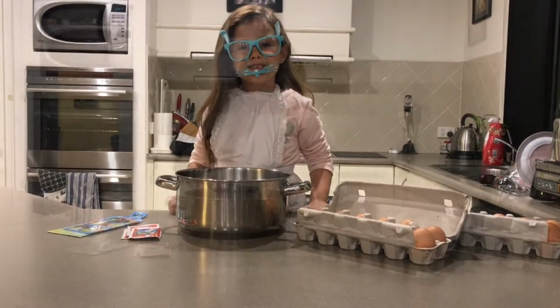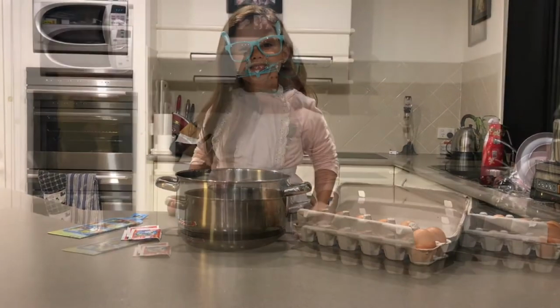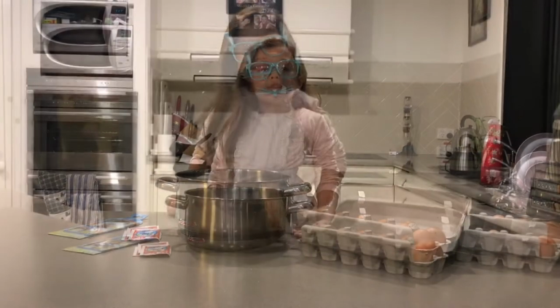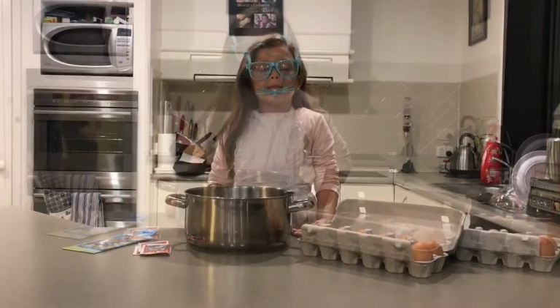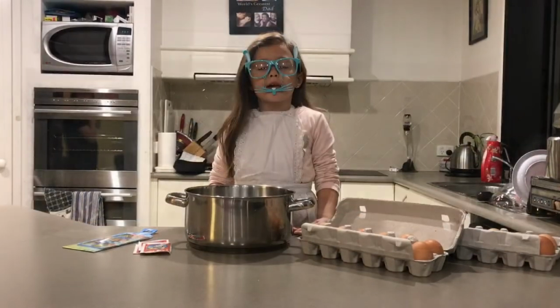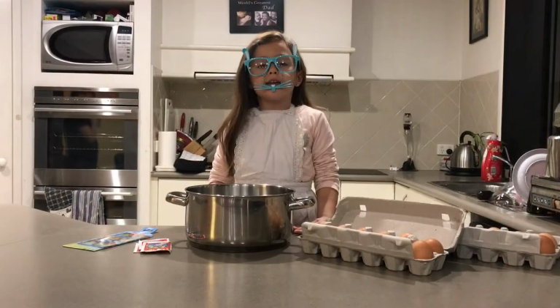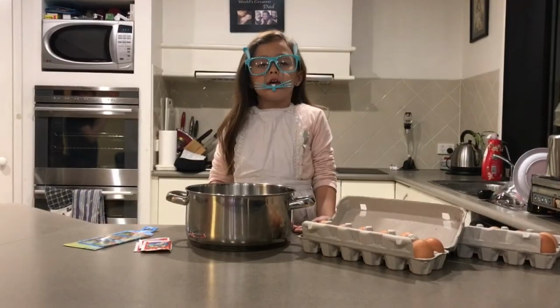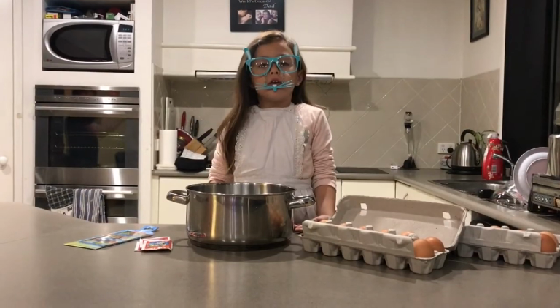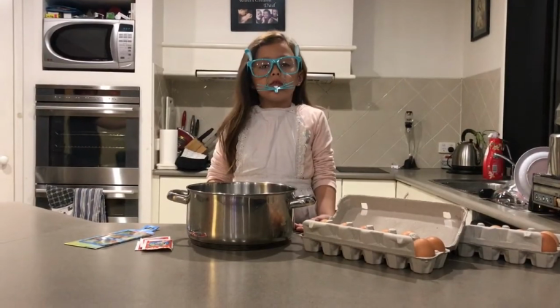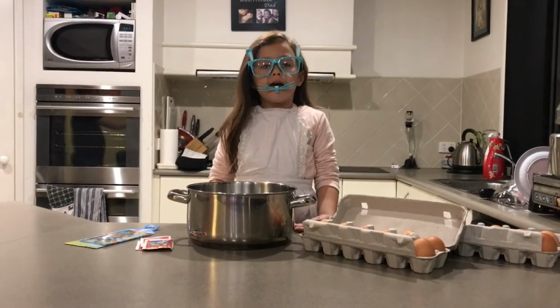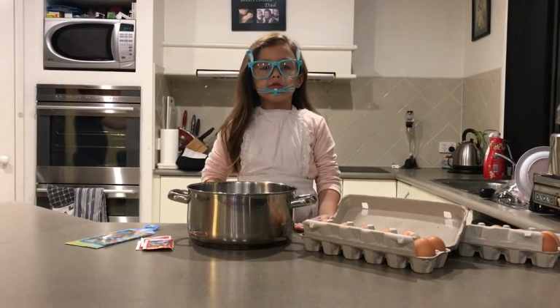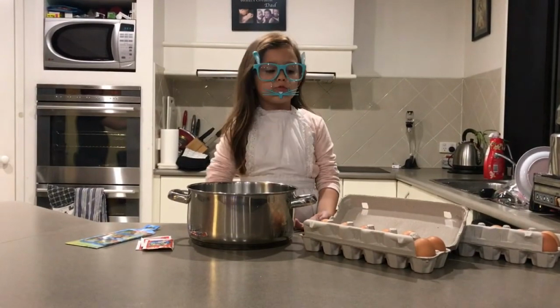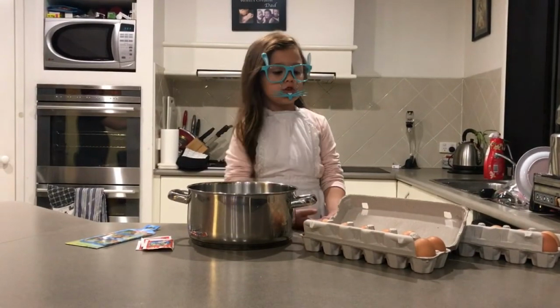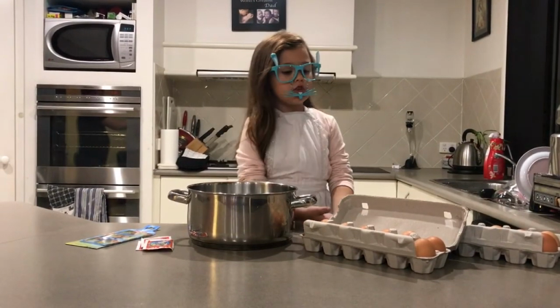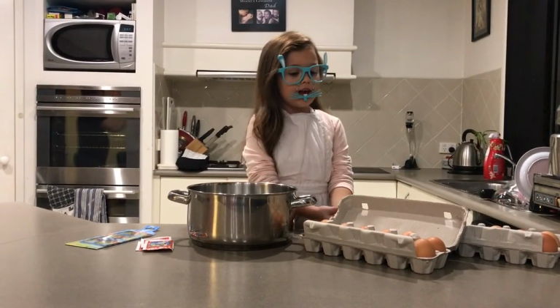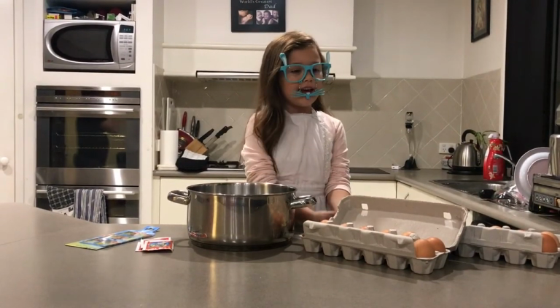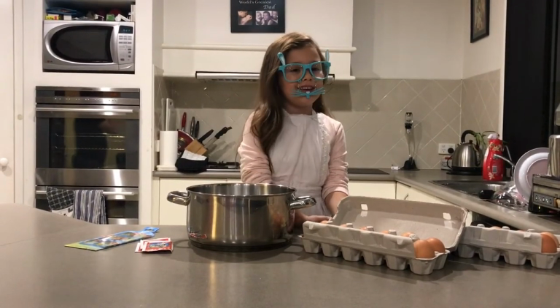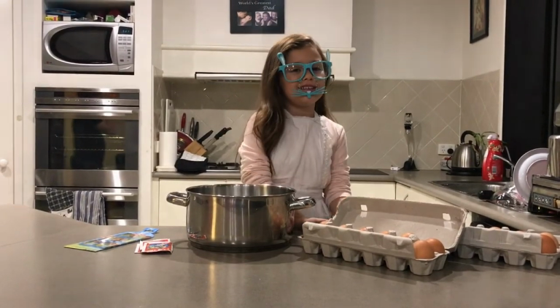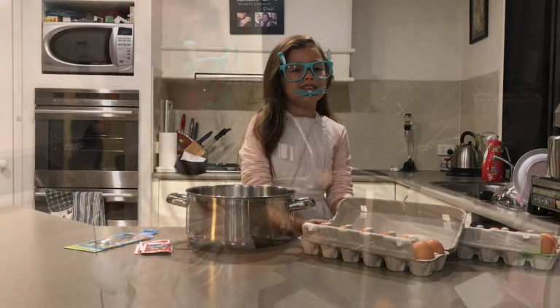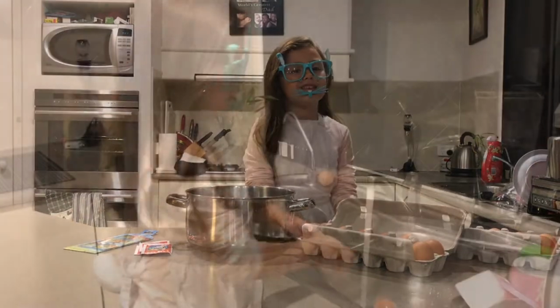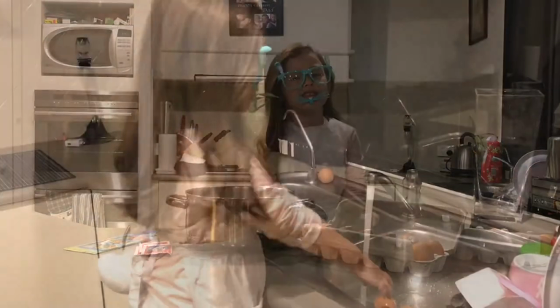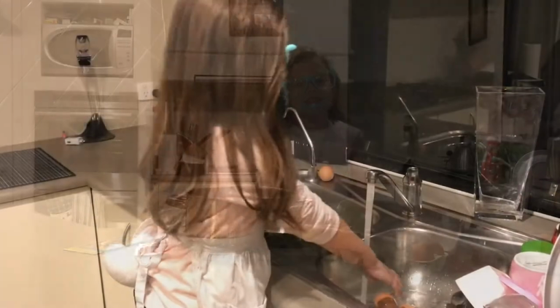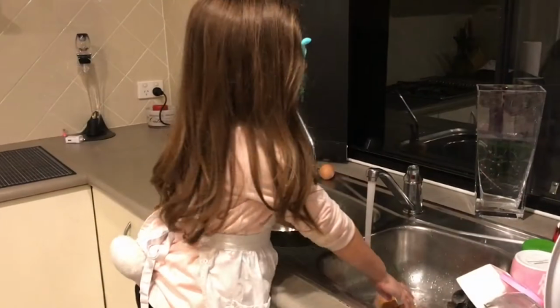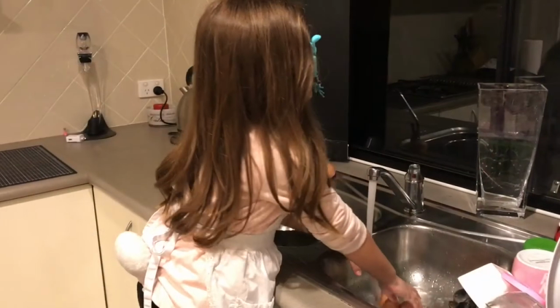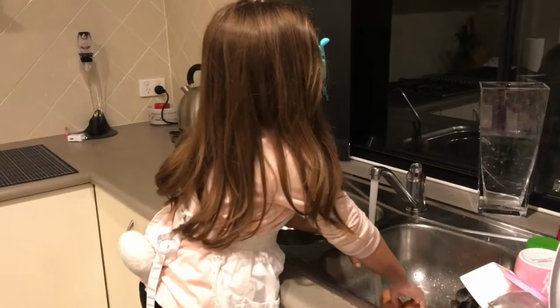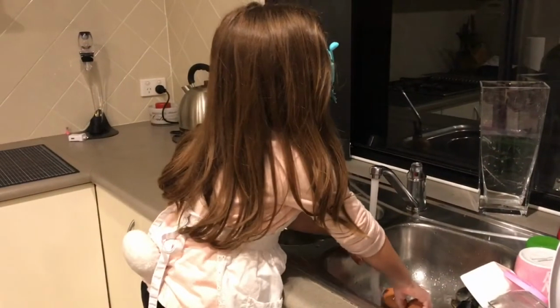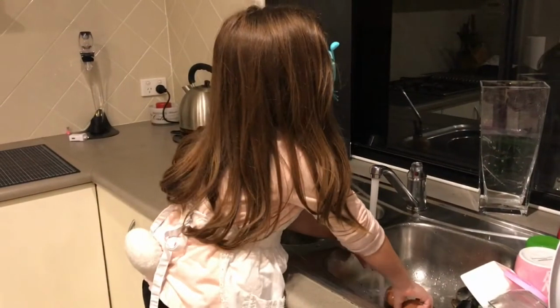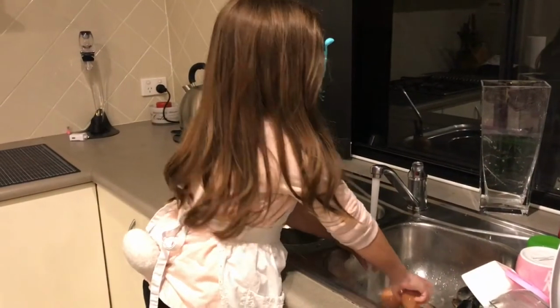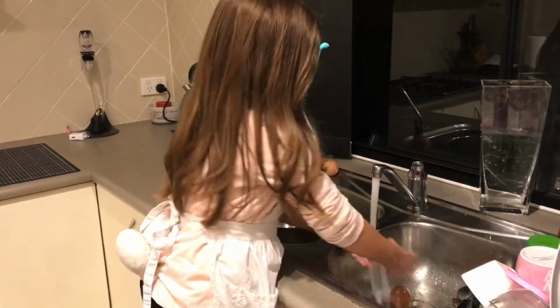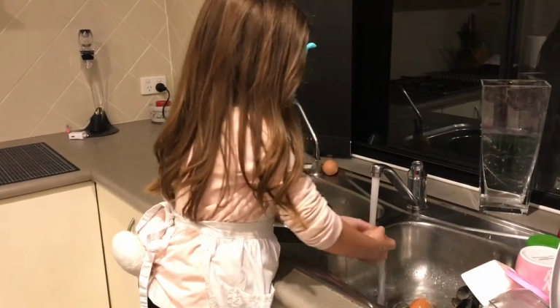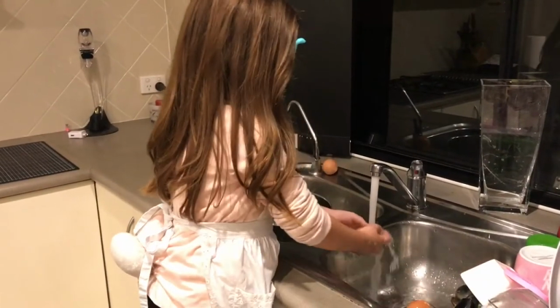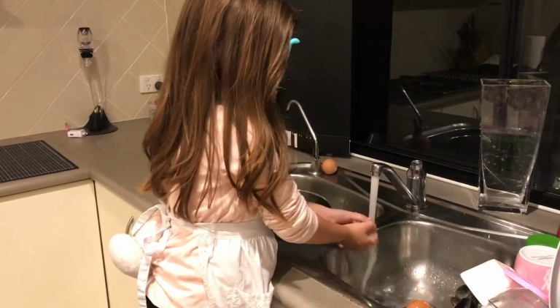For the first step guys, you have to wash the eggs. This is how you wash the eggs.